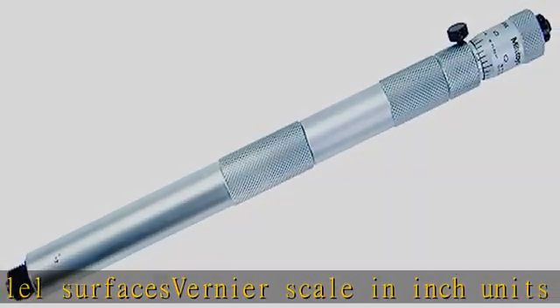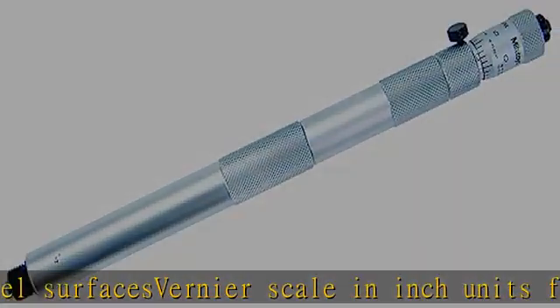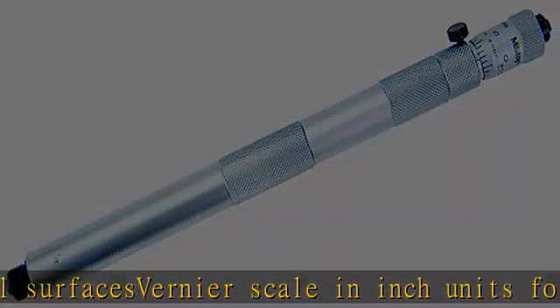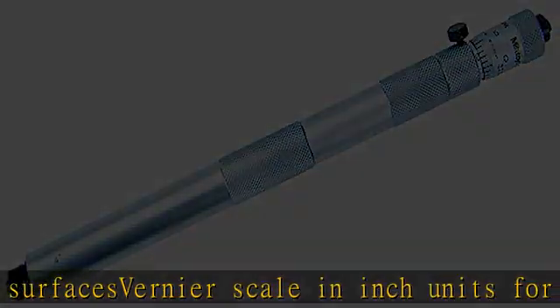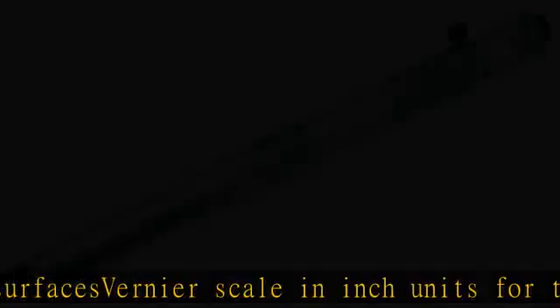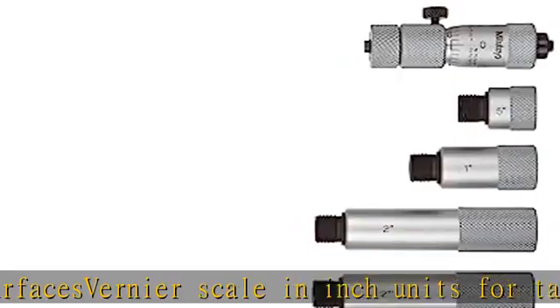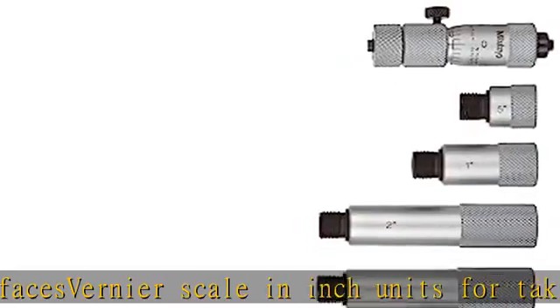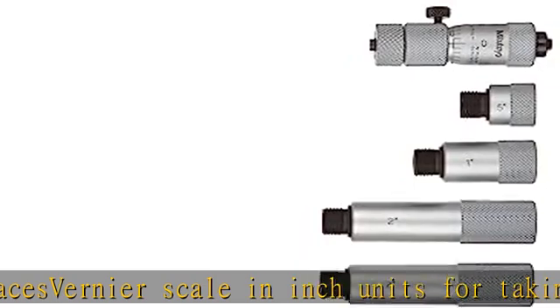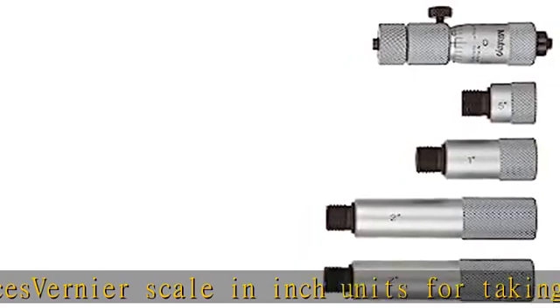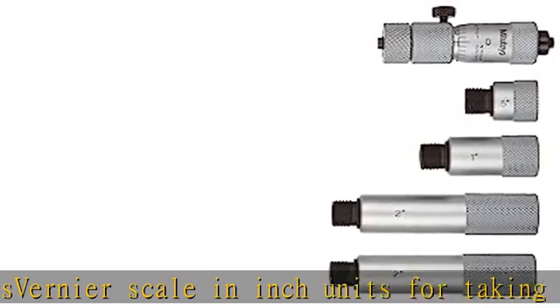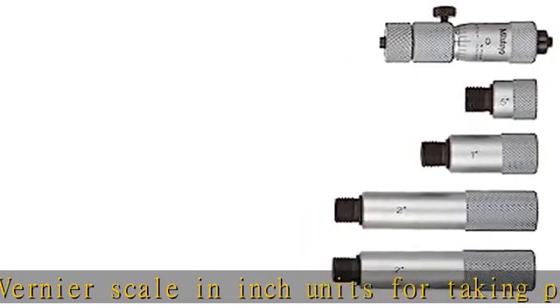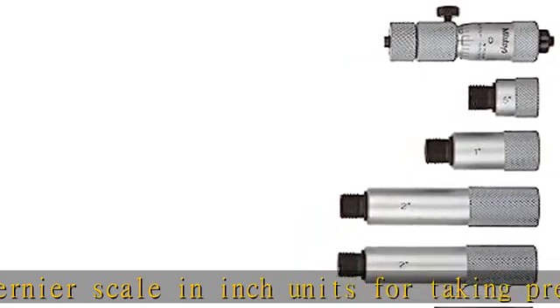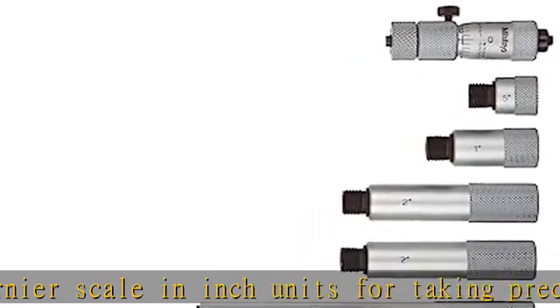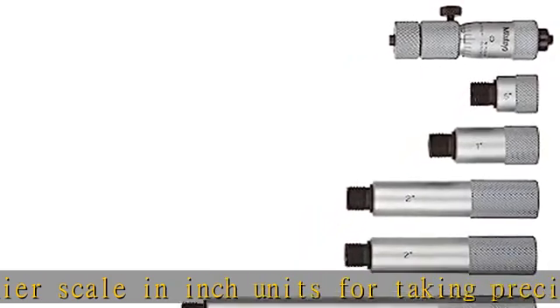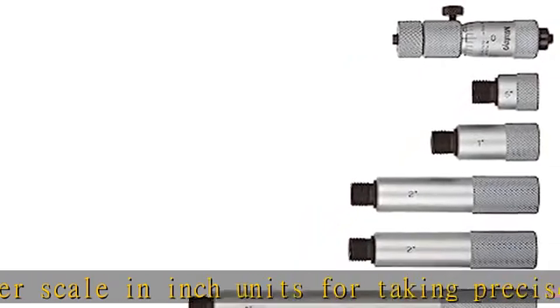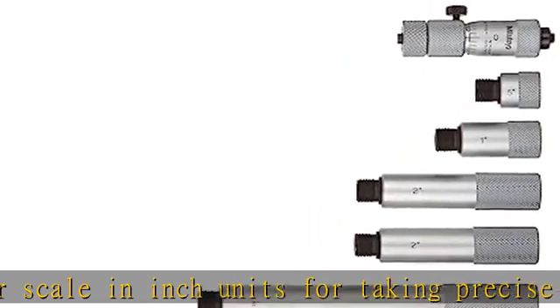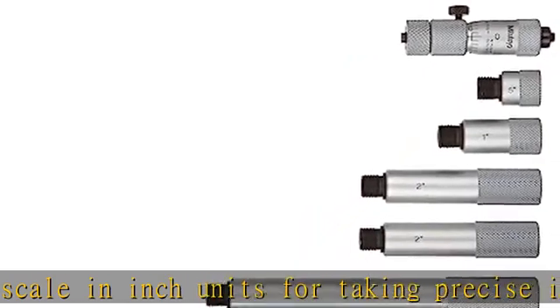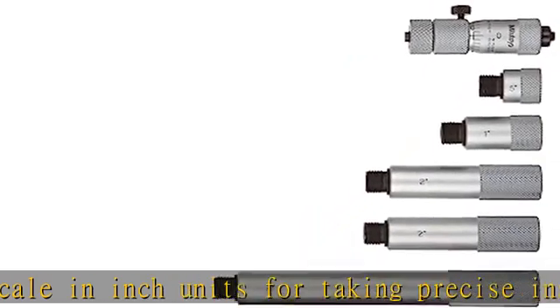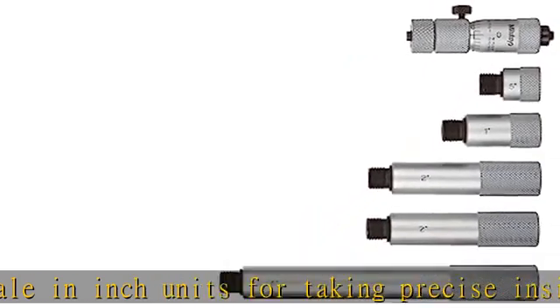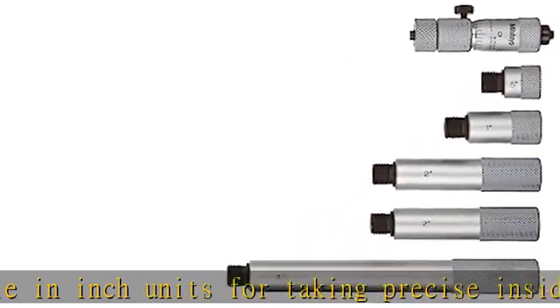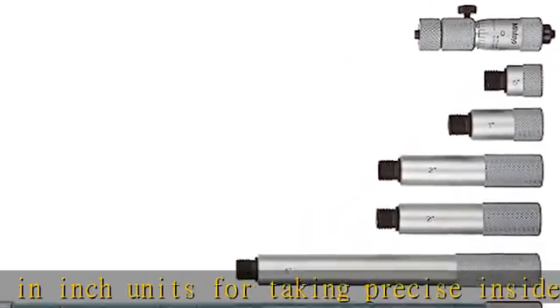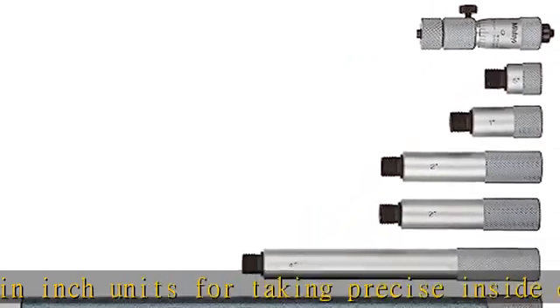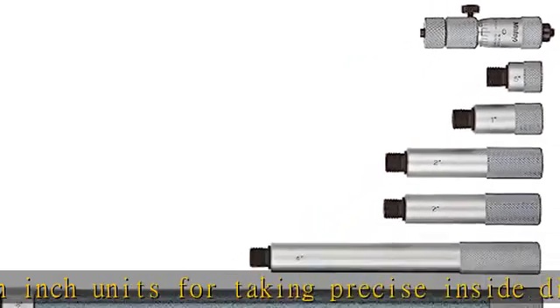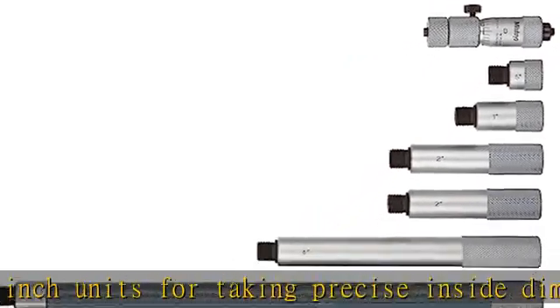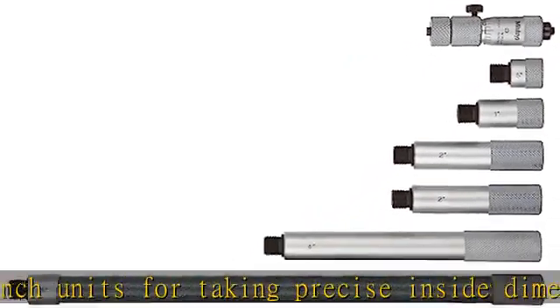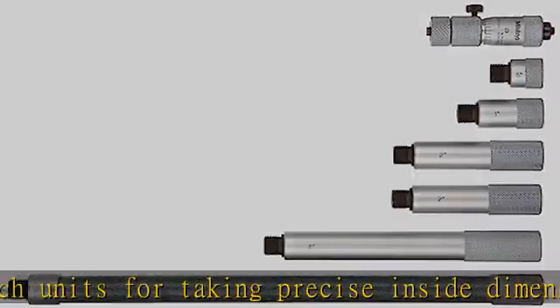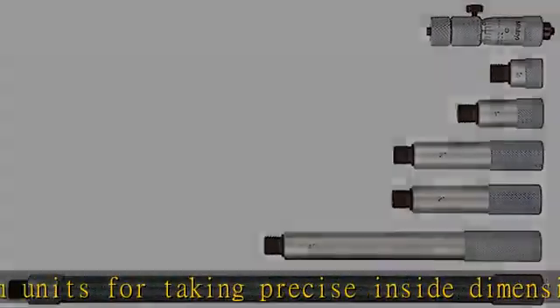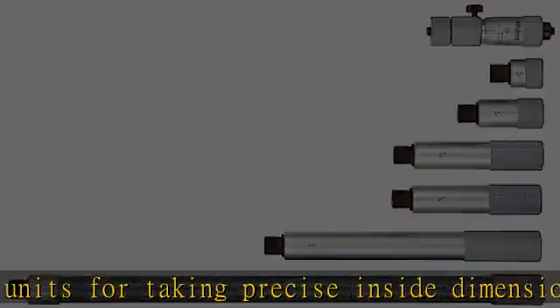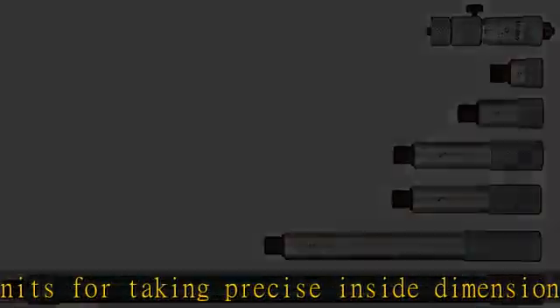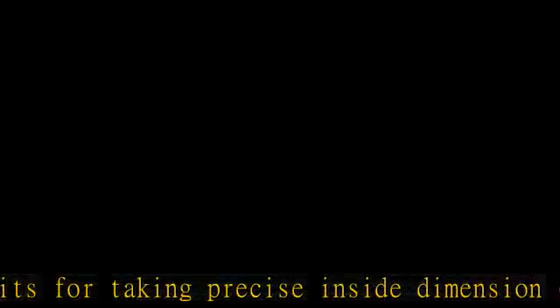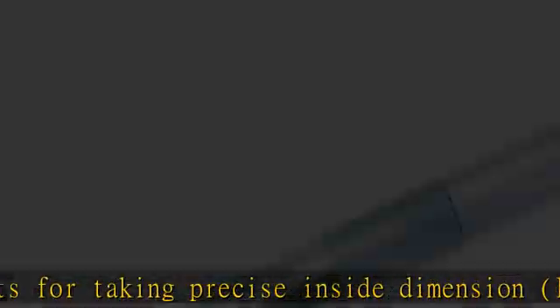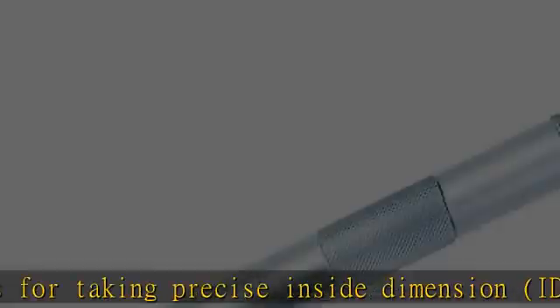Carbide measuring faces help provide wear resistance. Check the description to get this product today at the best price.